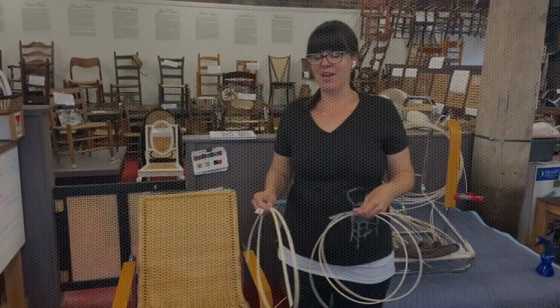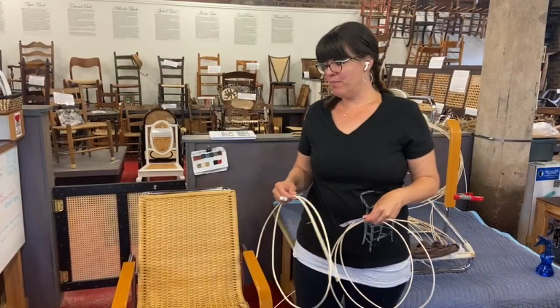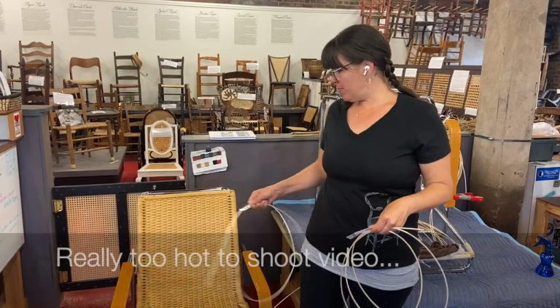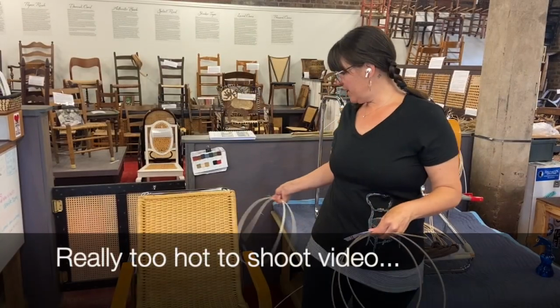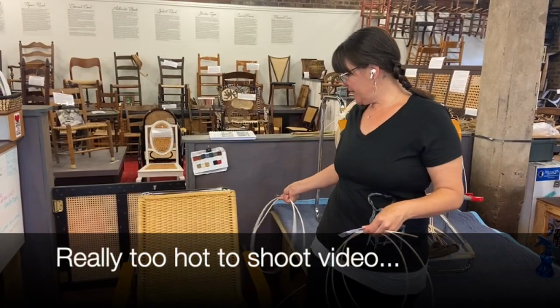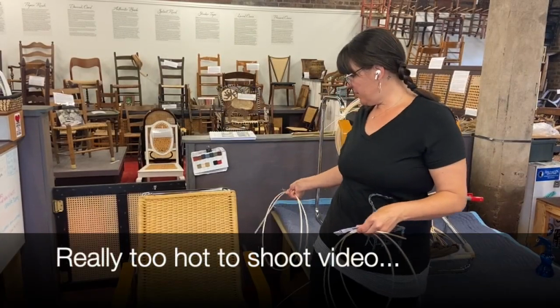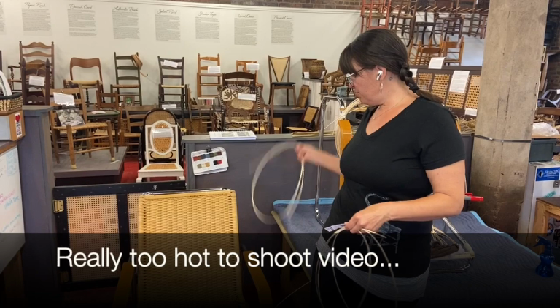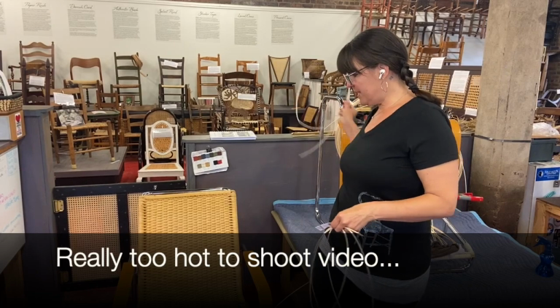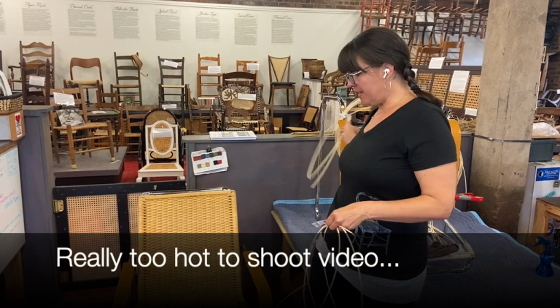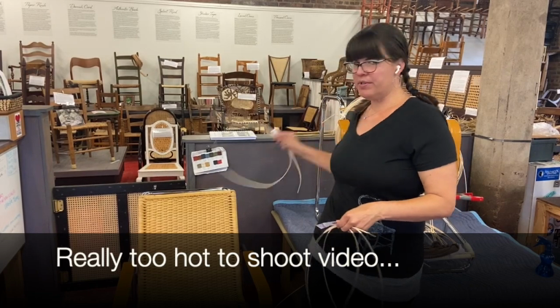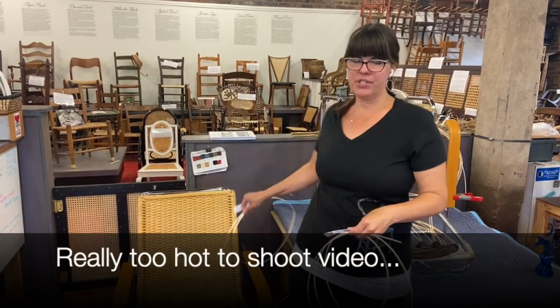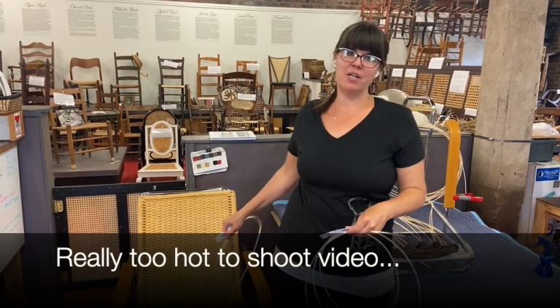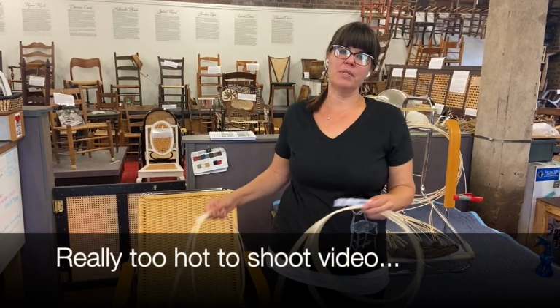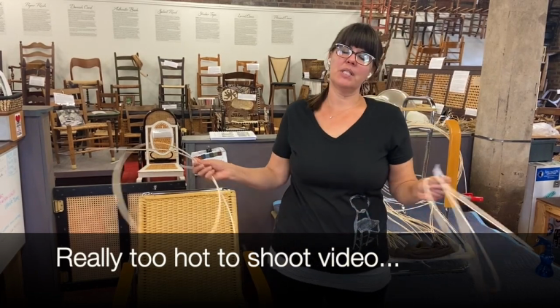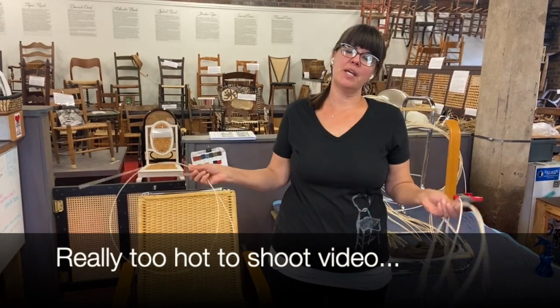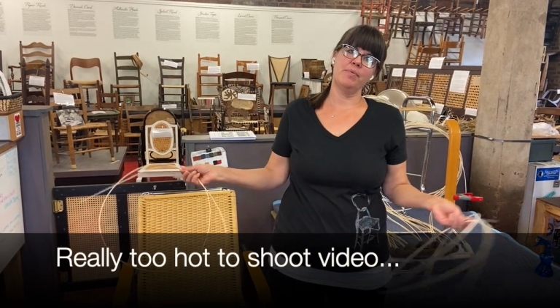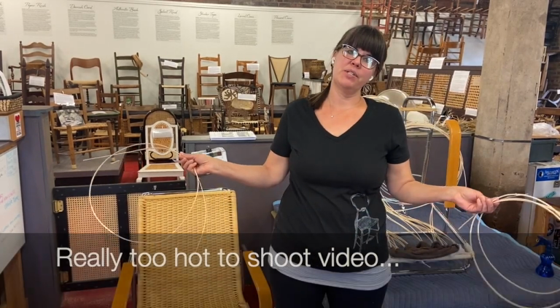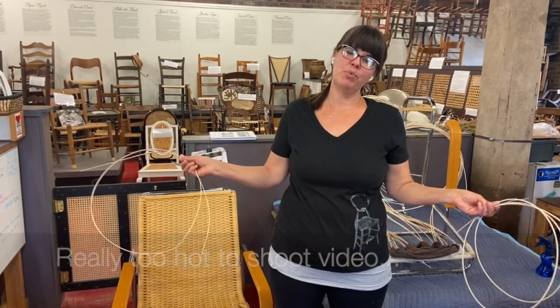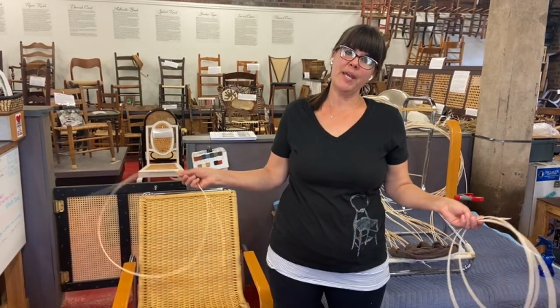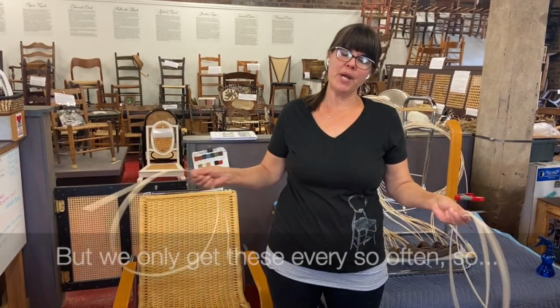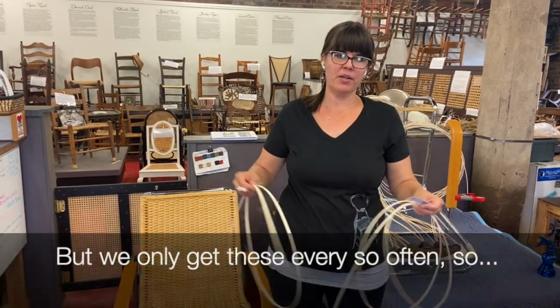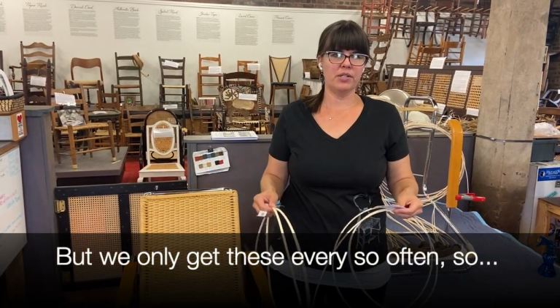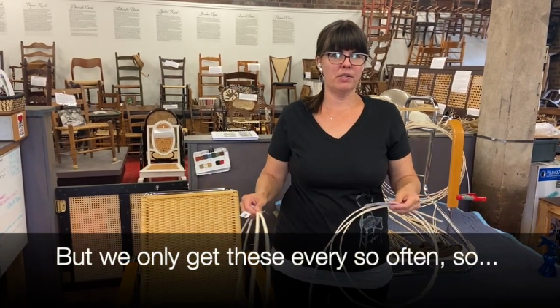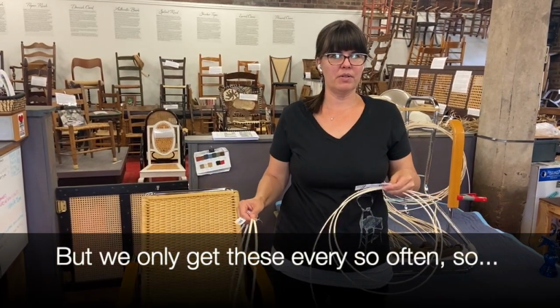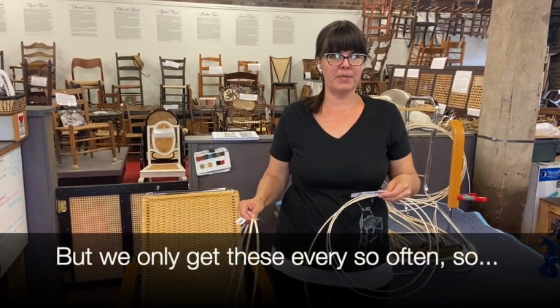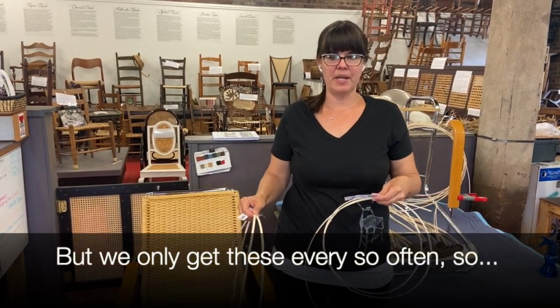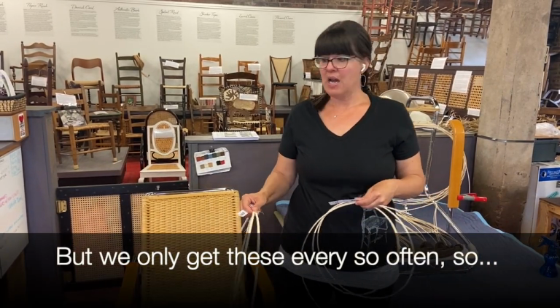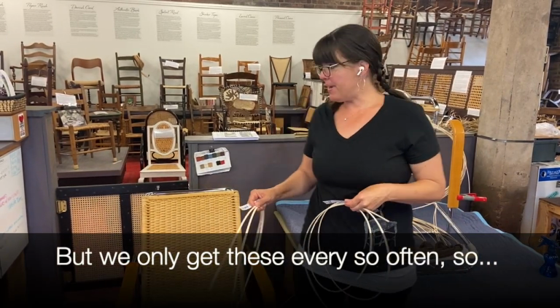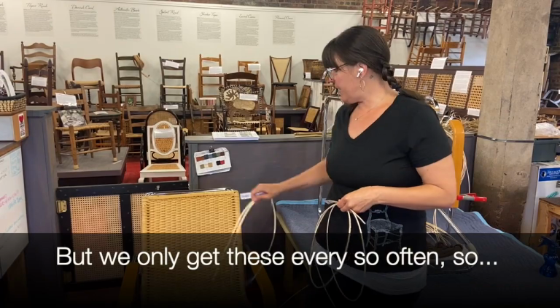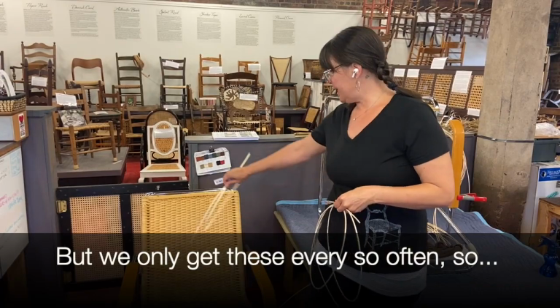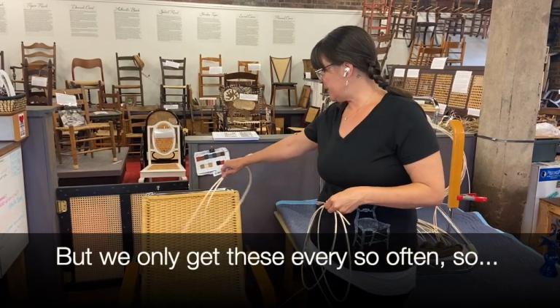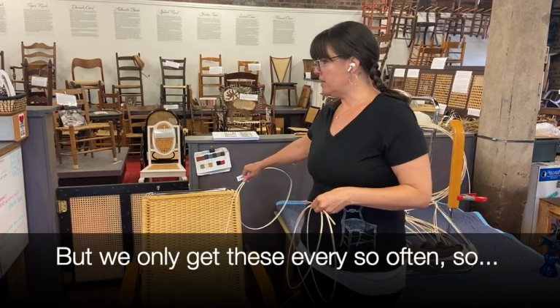We were working on these two Mies van der Rohe chairs and we just decided we should pull the camera out and show you a little bit about how to get started.